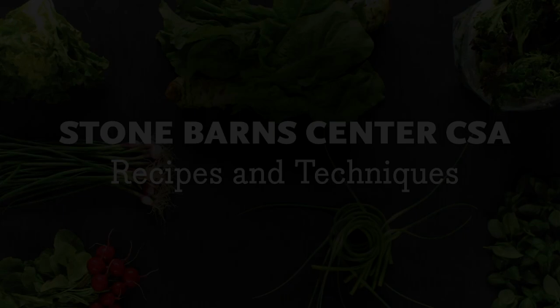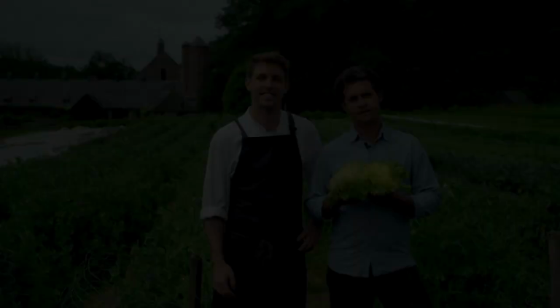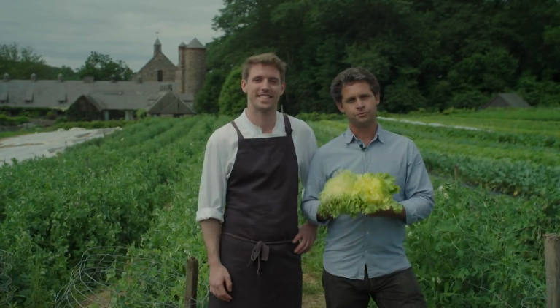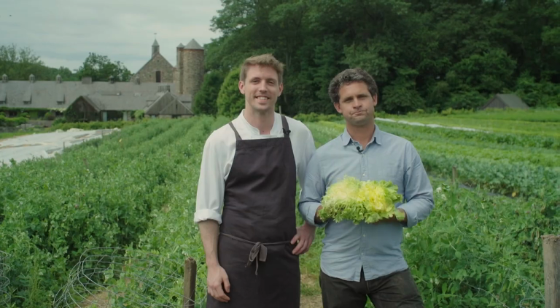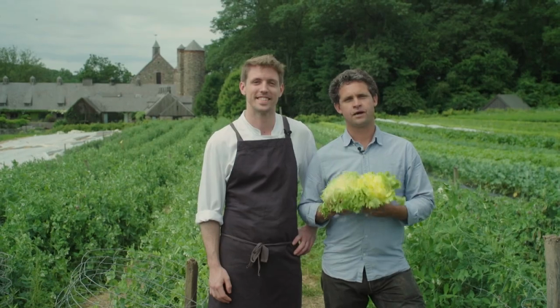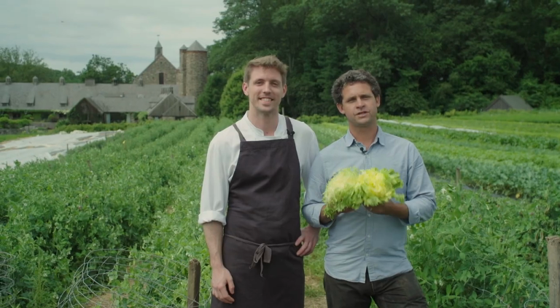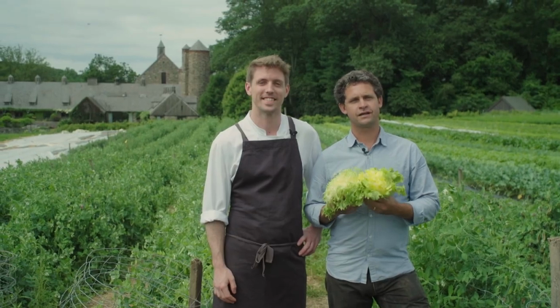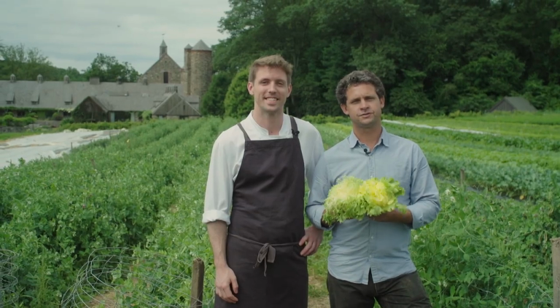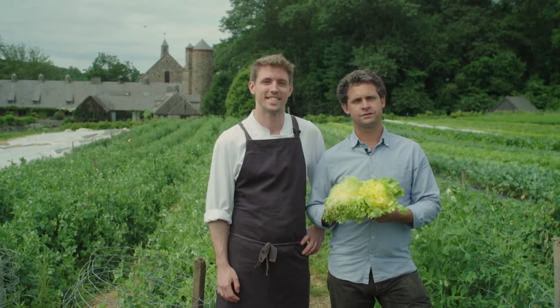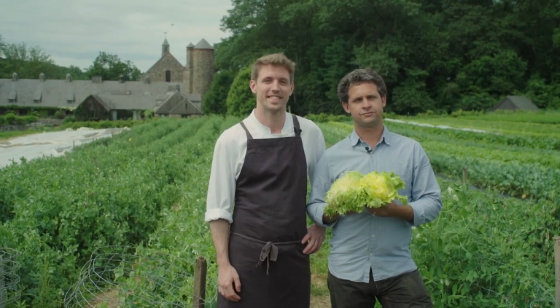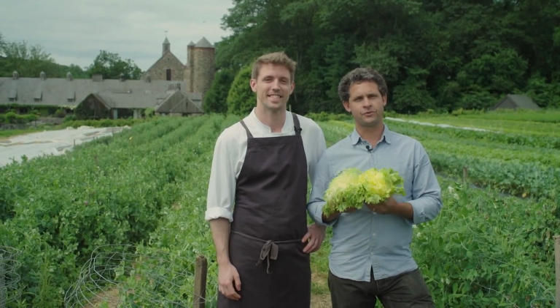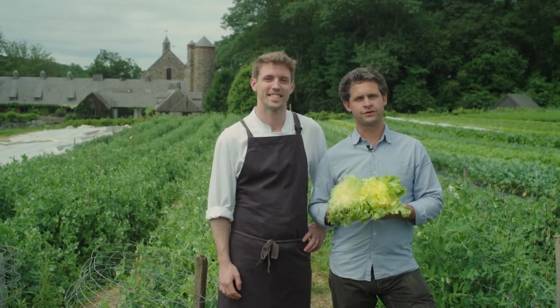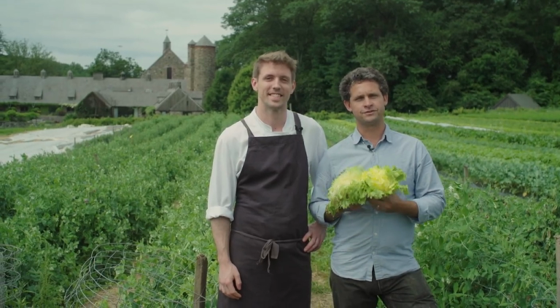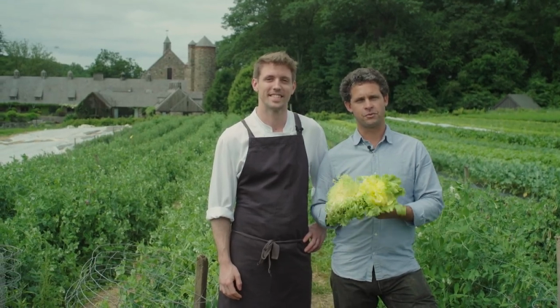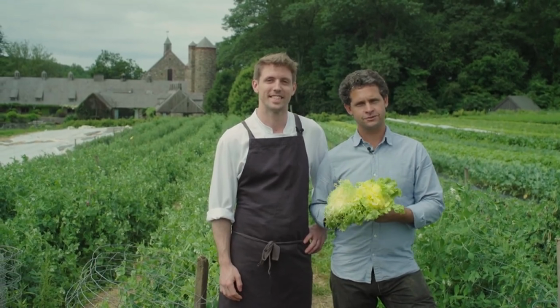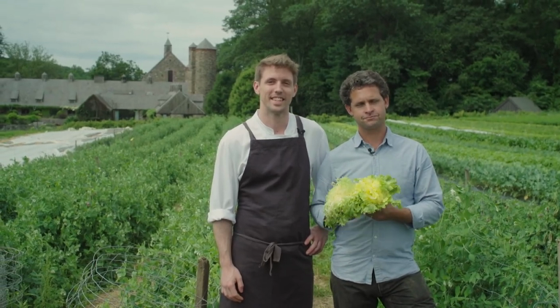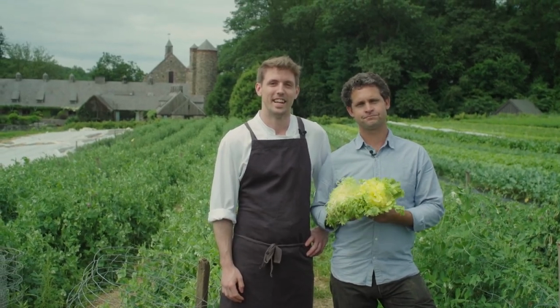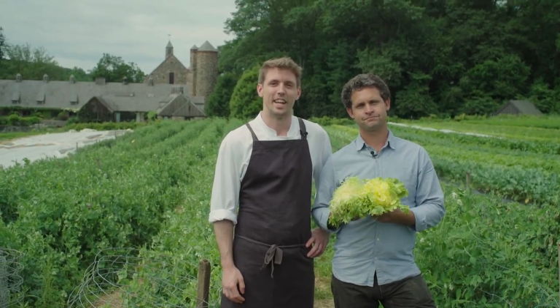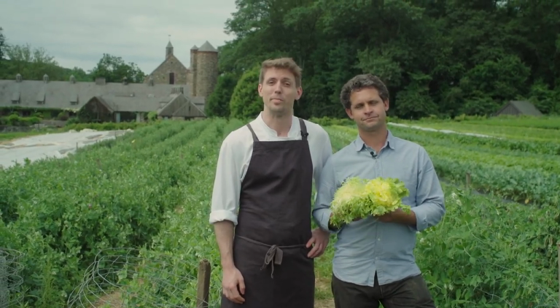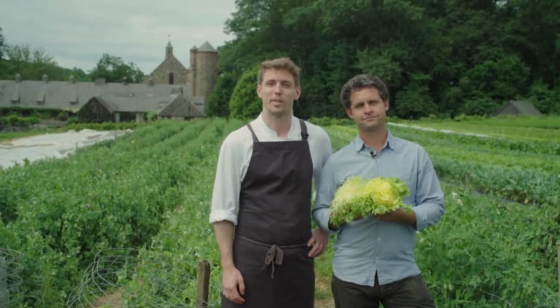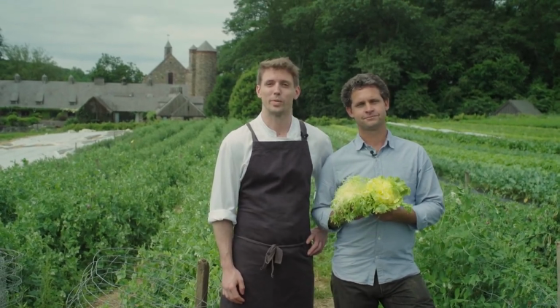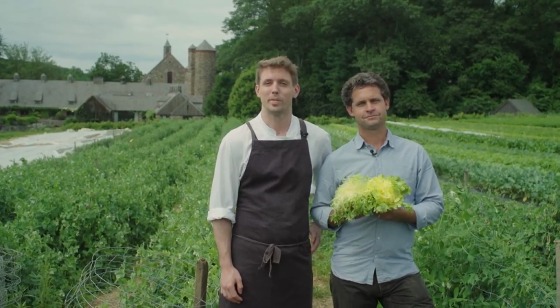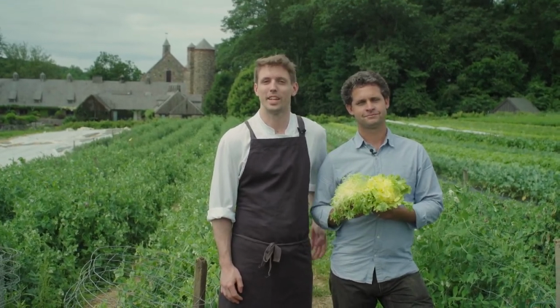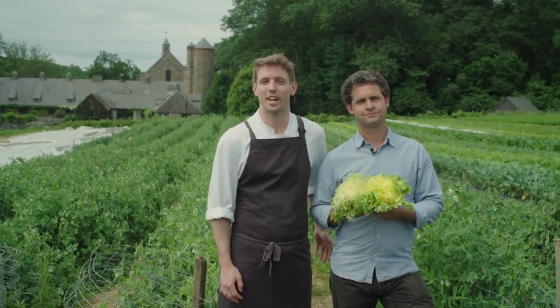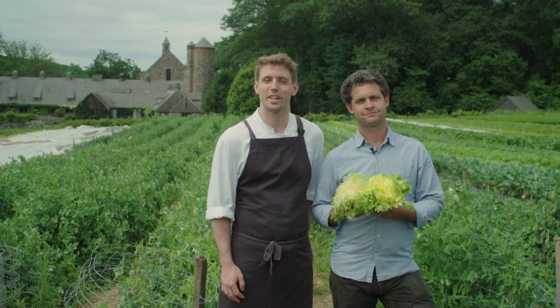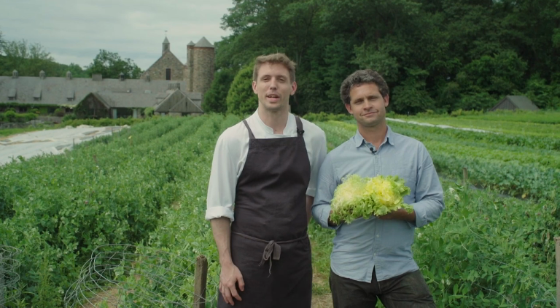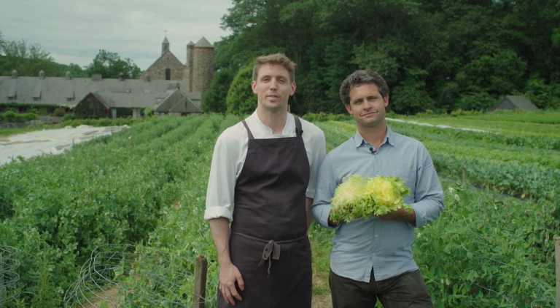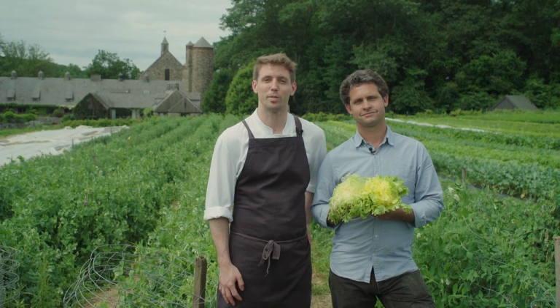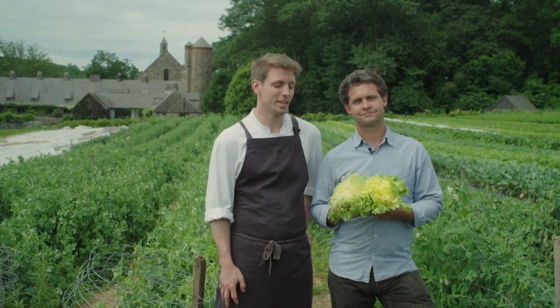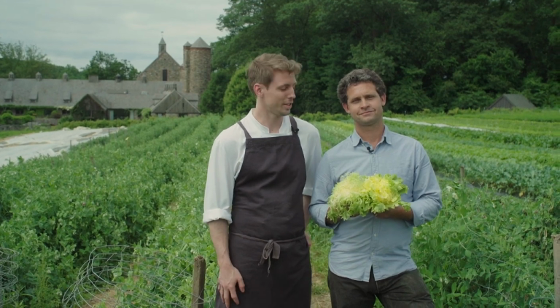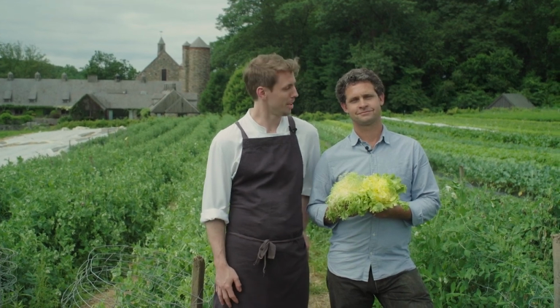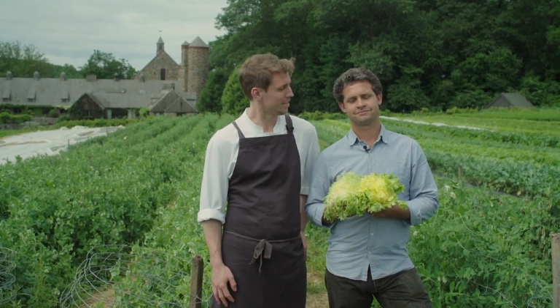Hello, I'm Jack Algier, Farm Director at Stone Barns. And I'm Trevor Swope, the Culinary Director for Blue Hill at Stone Barns.